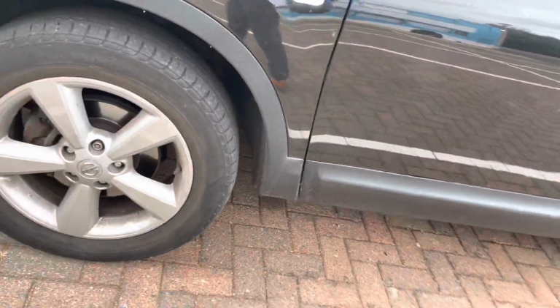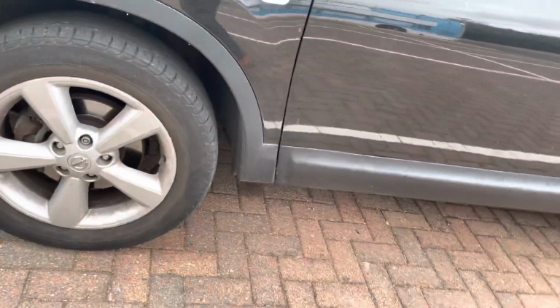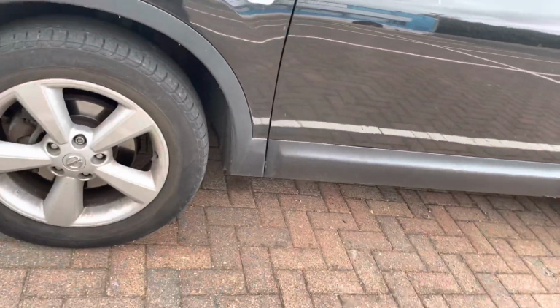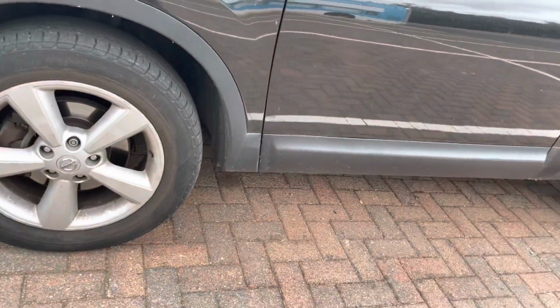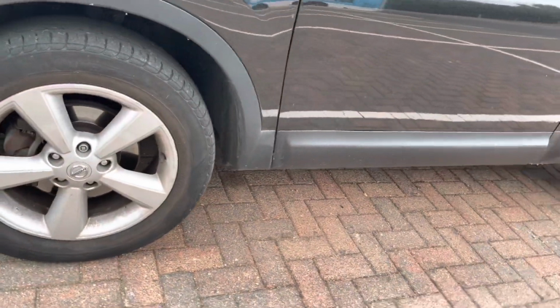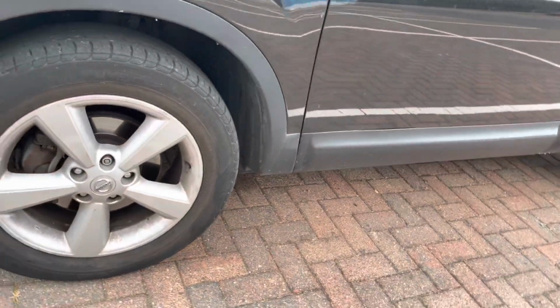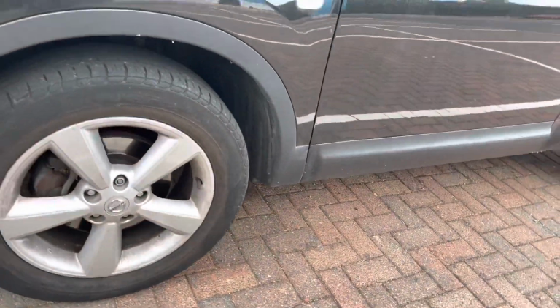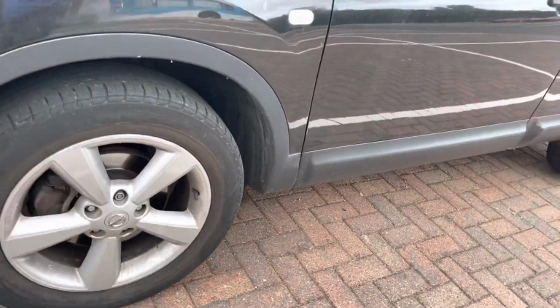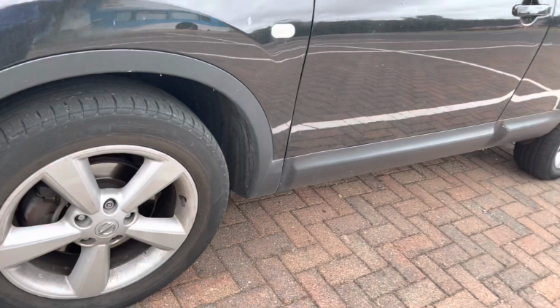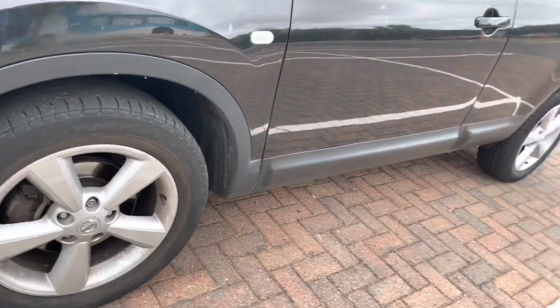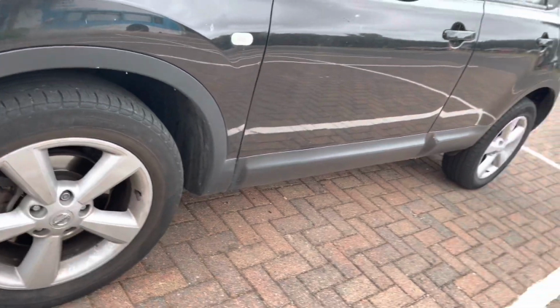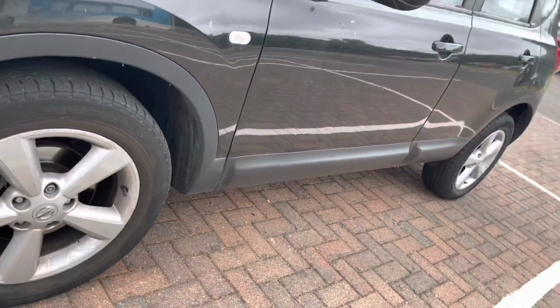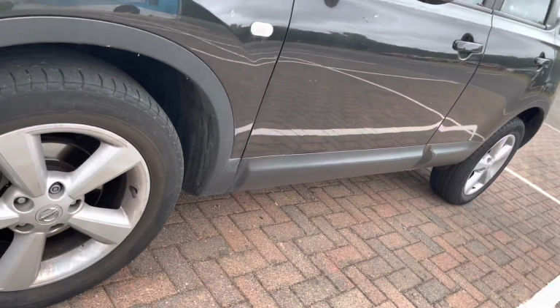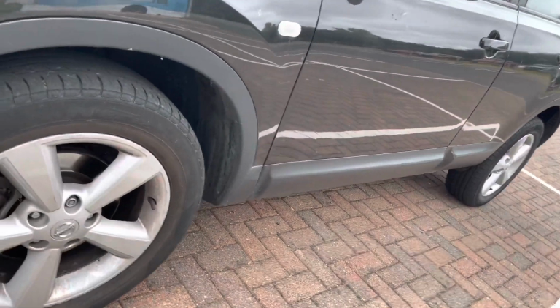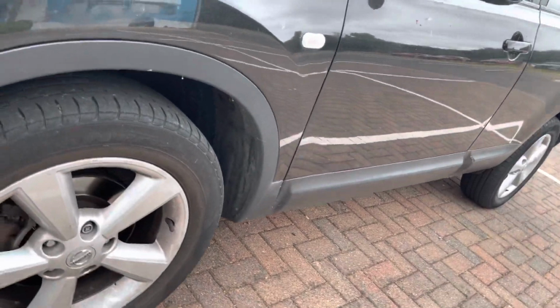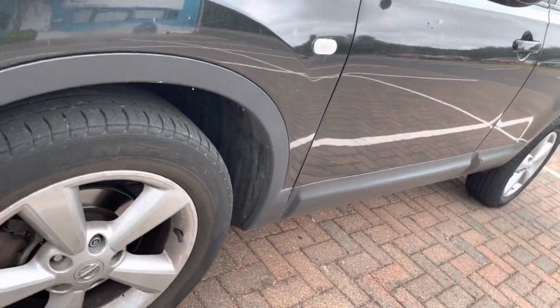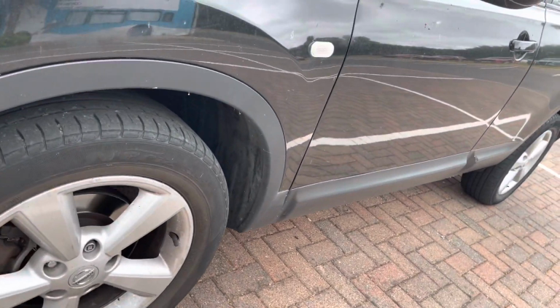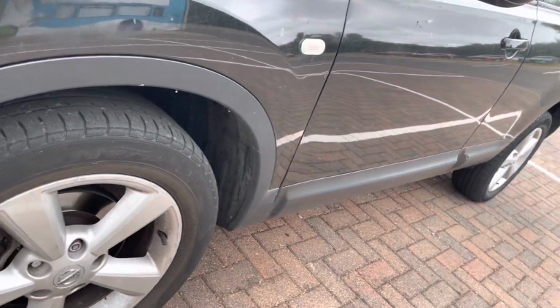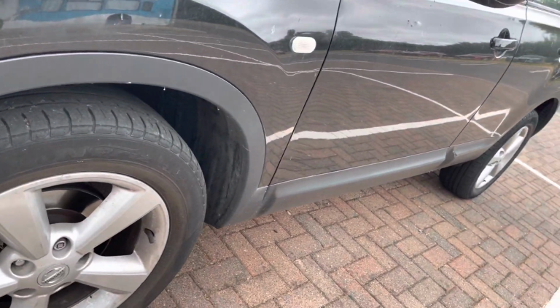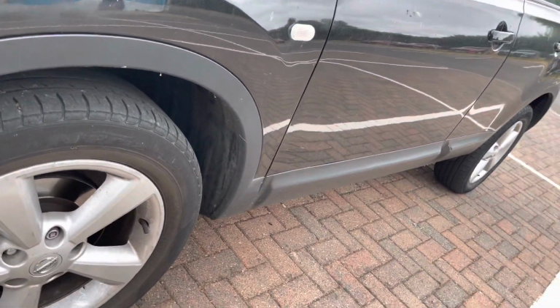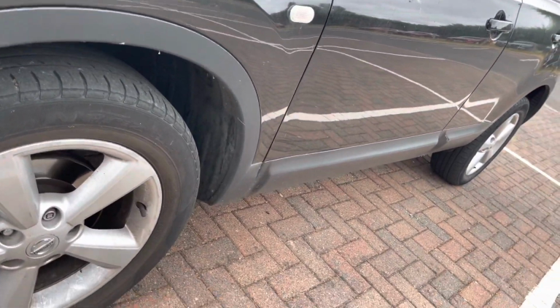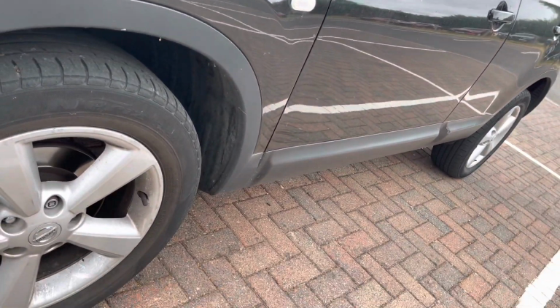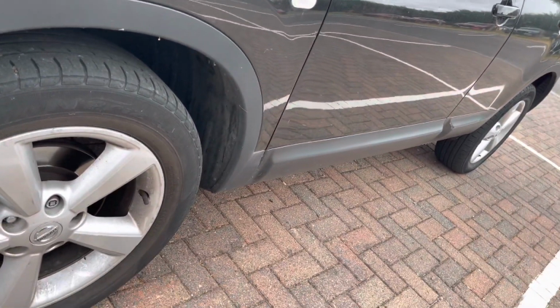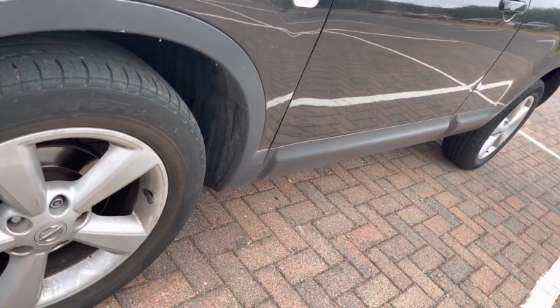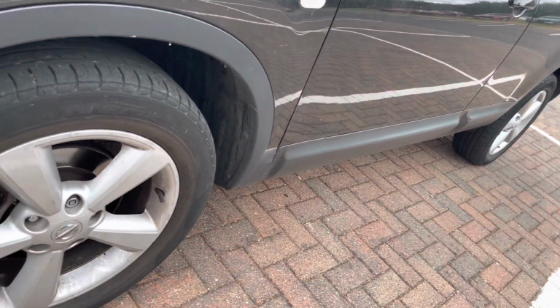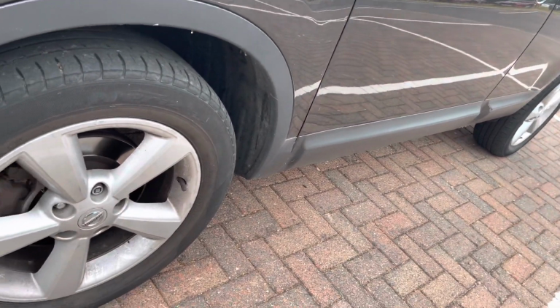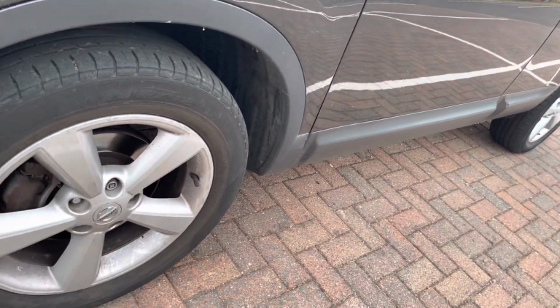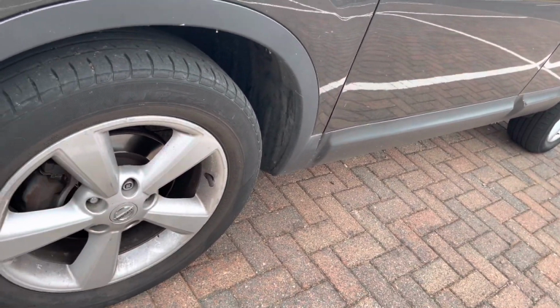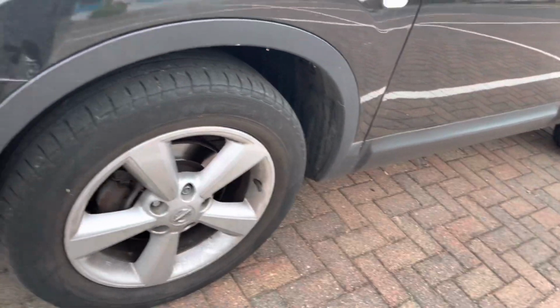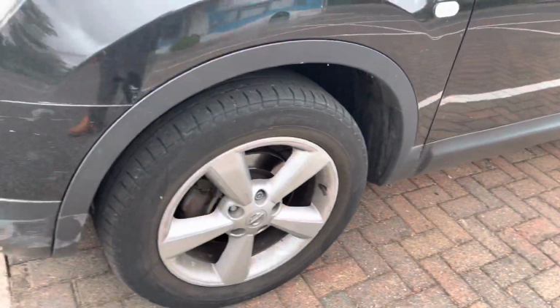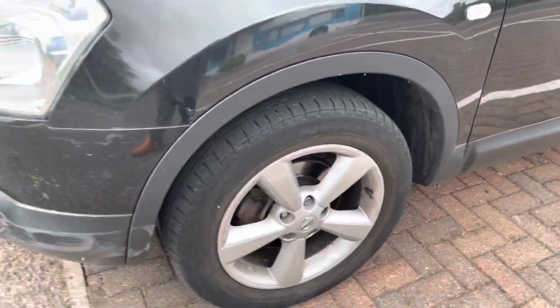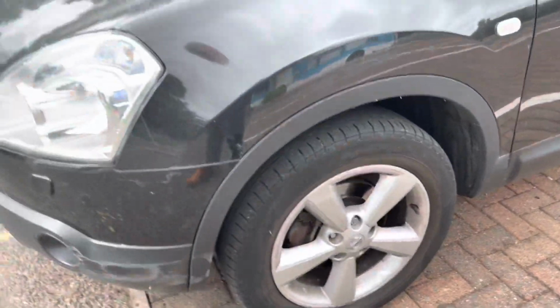Left hand front wheel again — the tire is looking like it's feathering on the edge. Disc looks good.